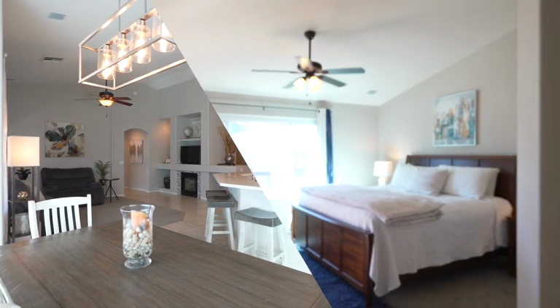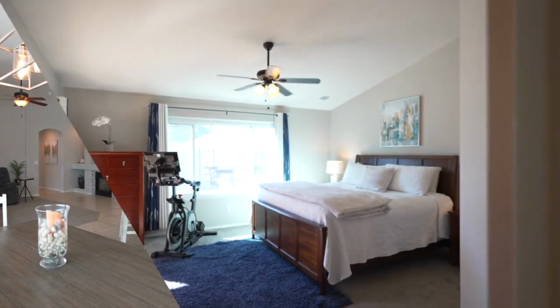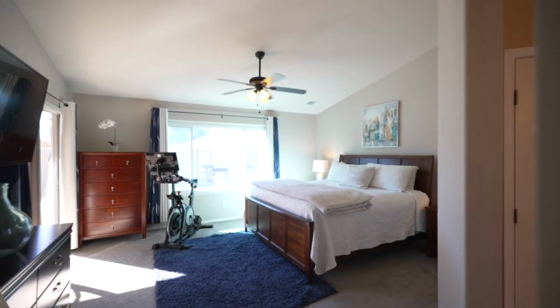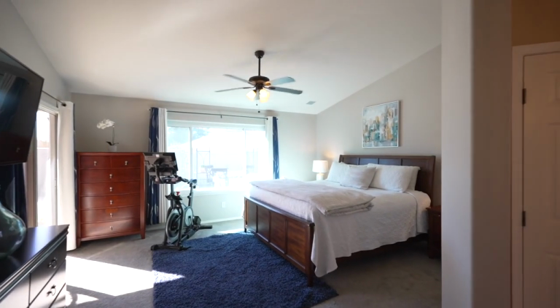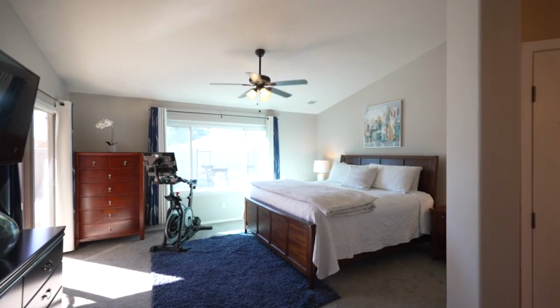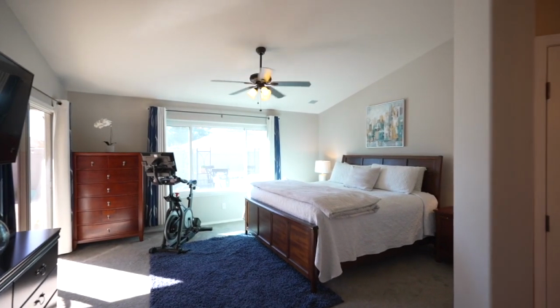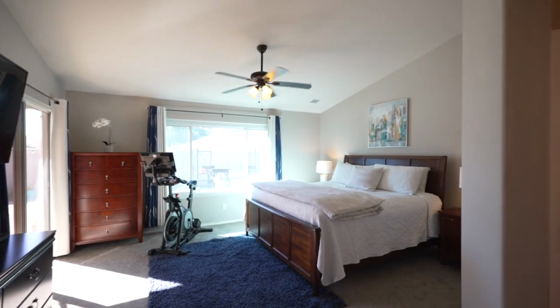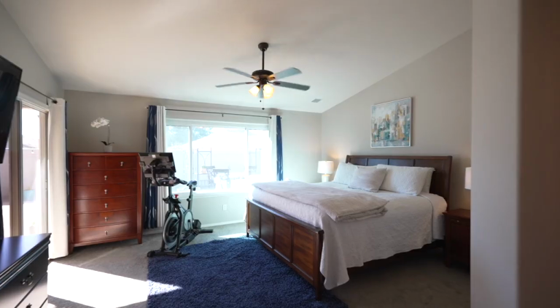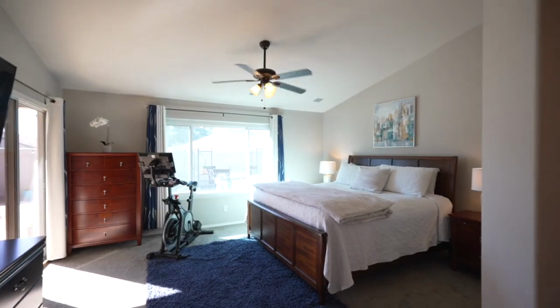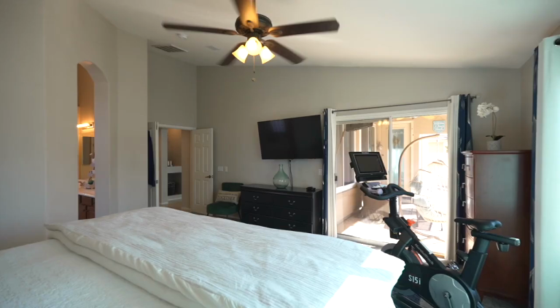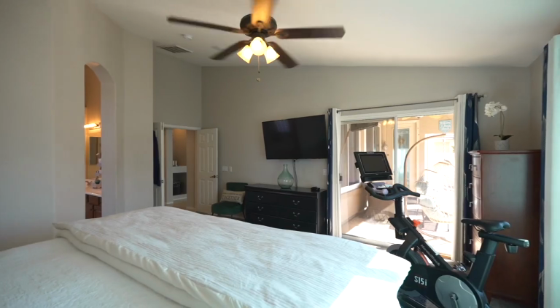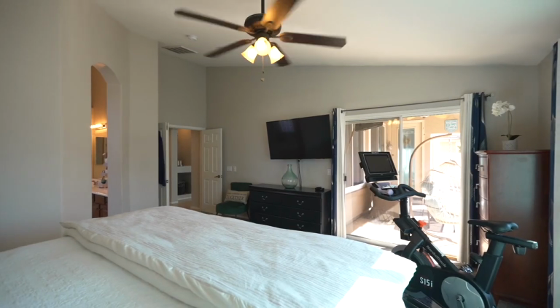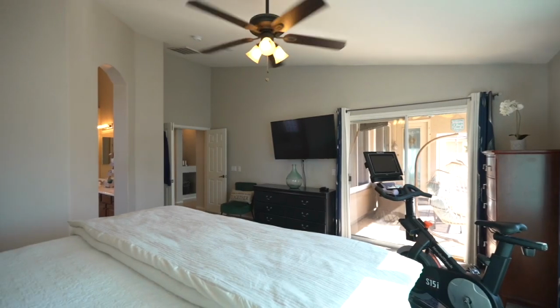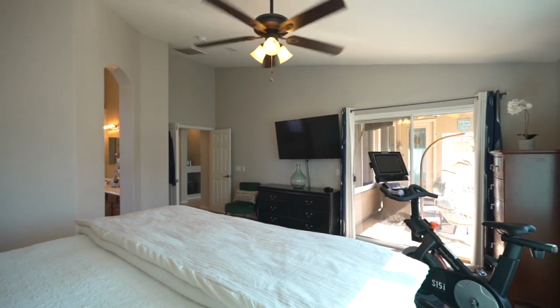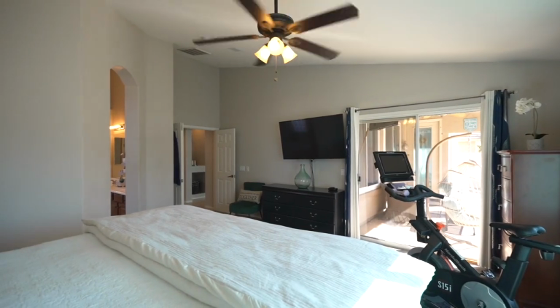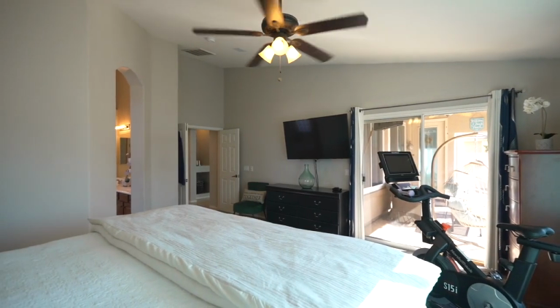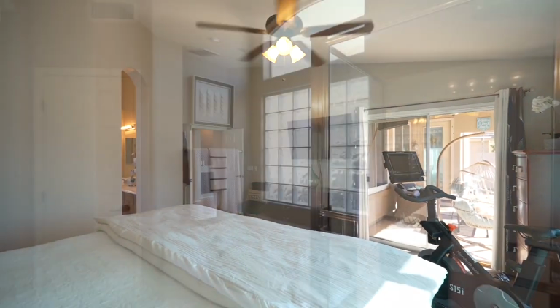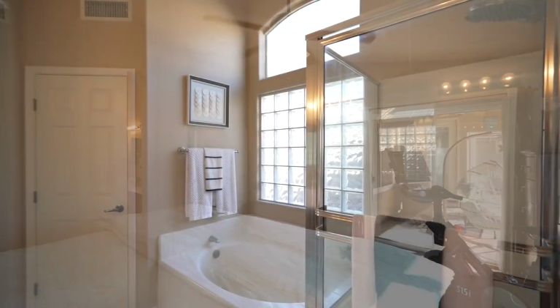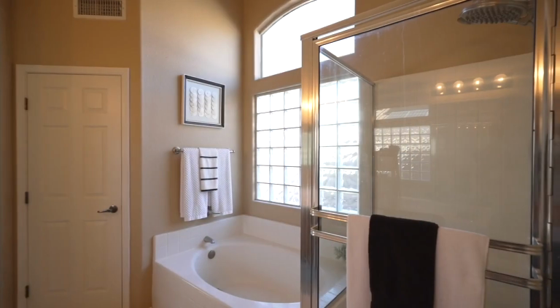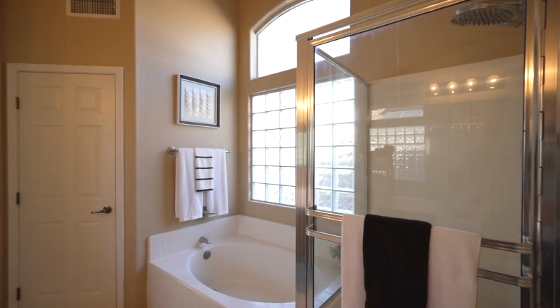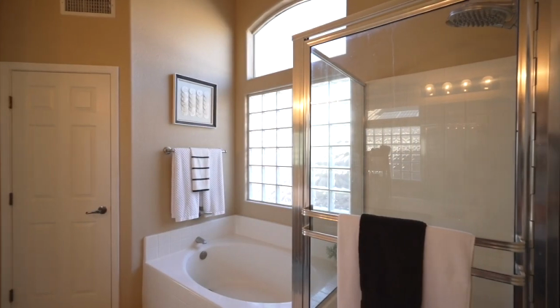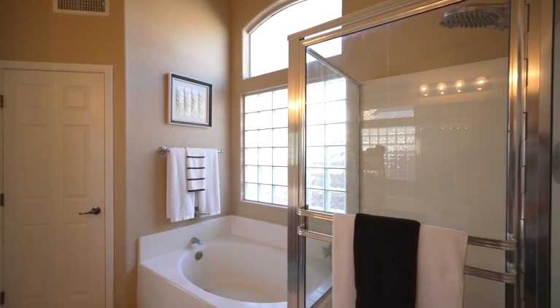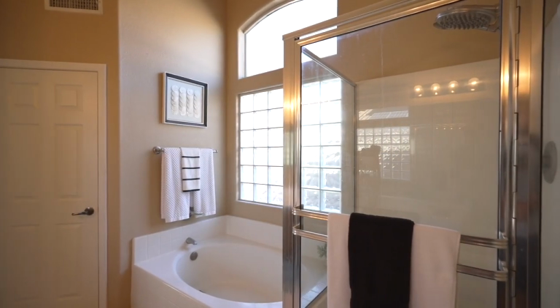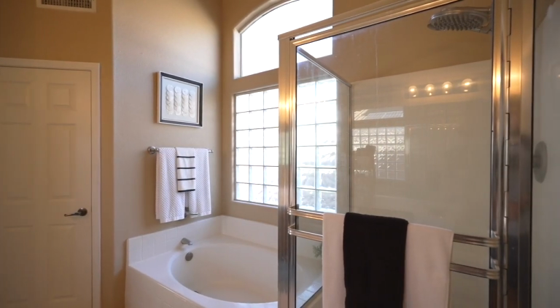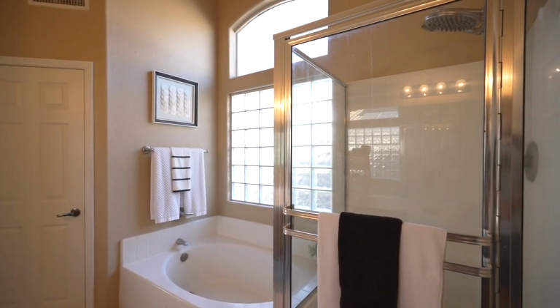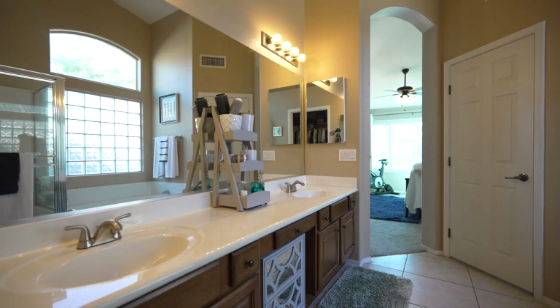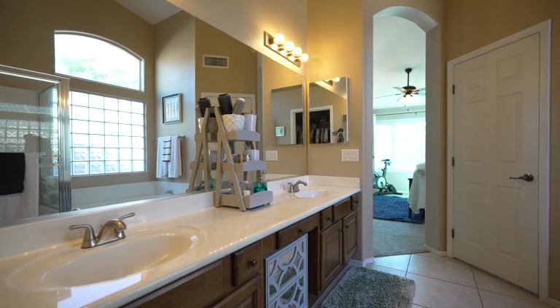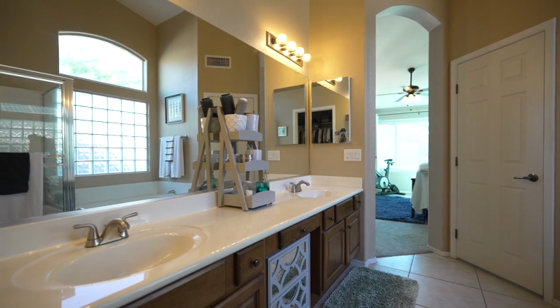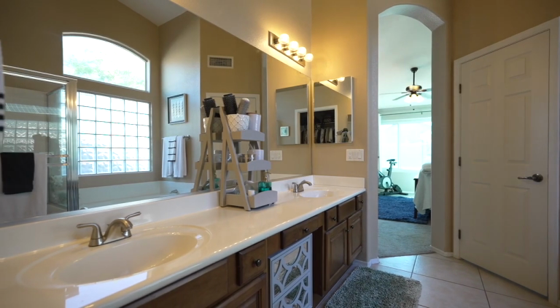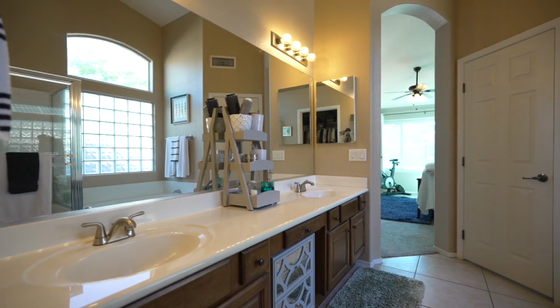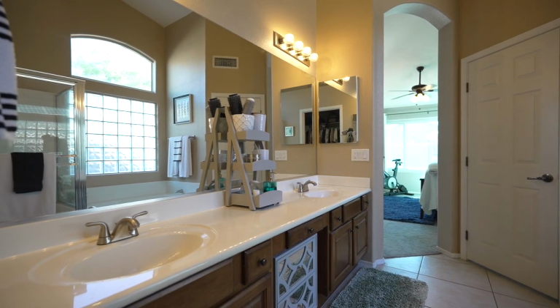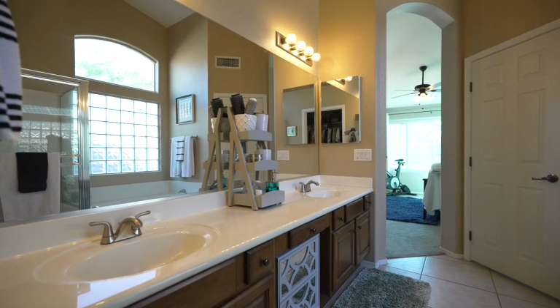The spacious primary suite has a sliding door for pool access, a garden tub, dual vanities, and a large walk-in closet.